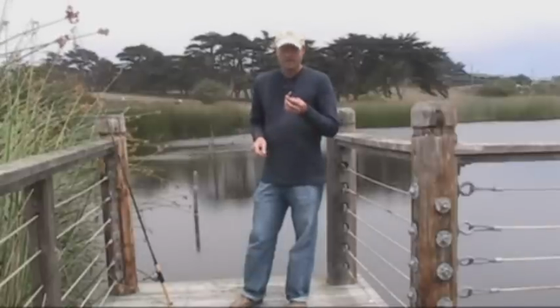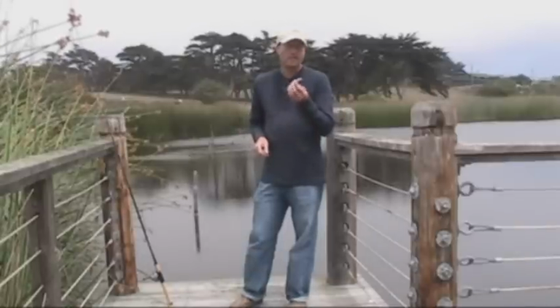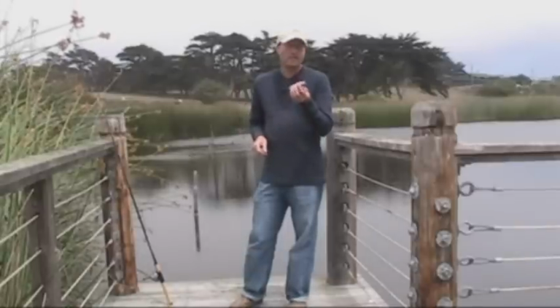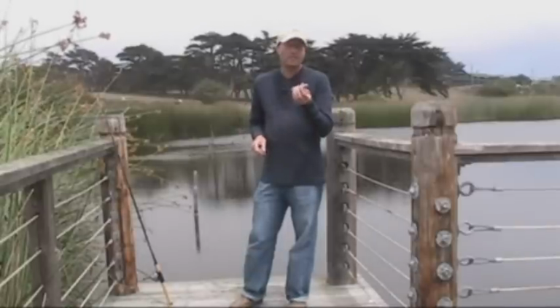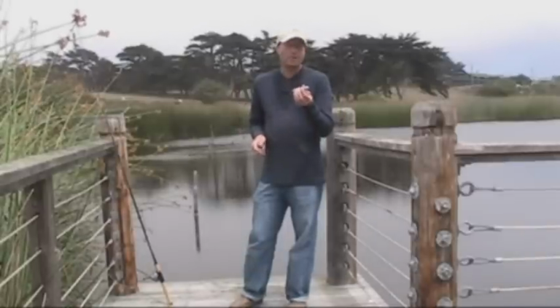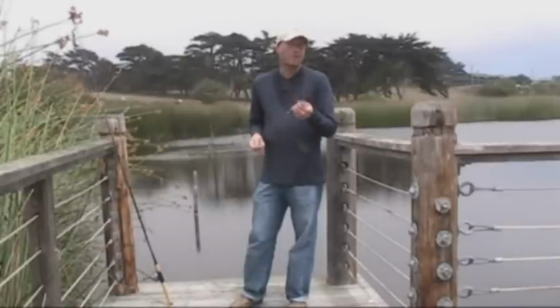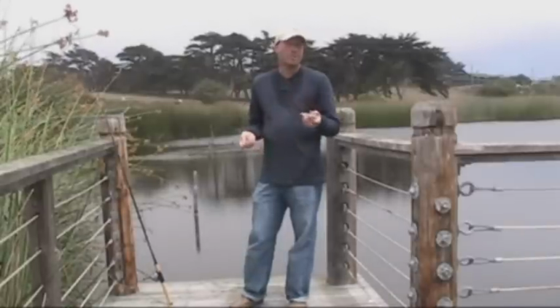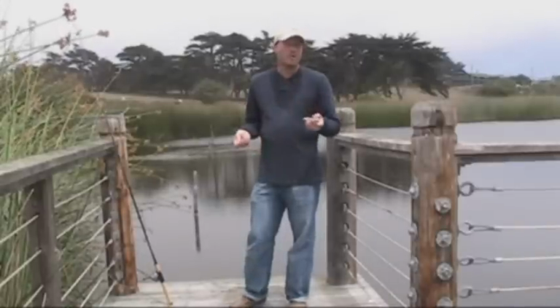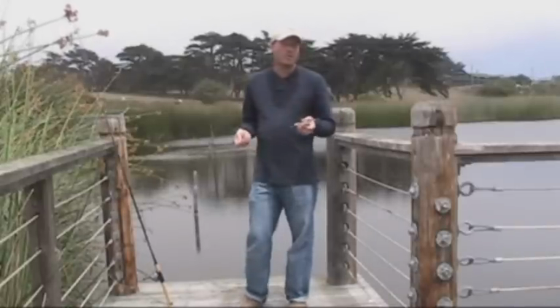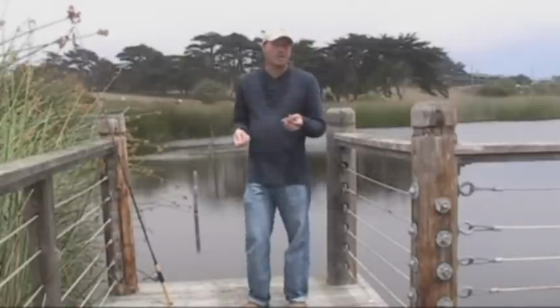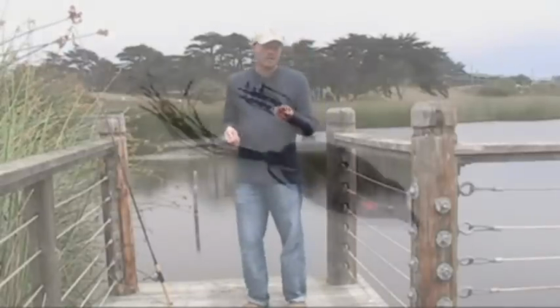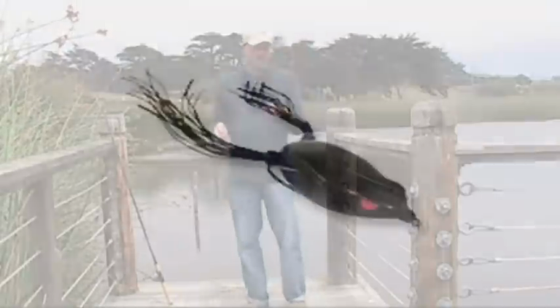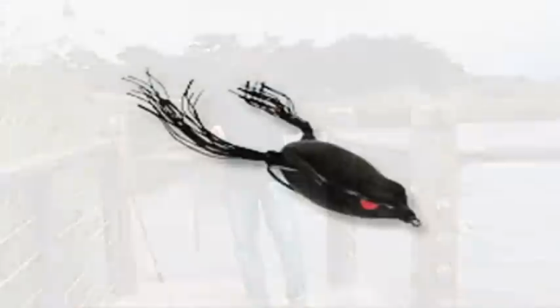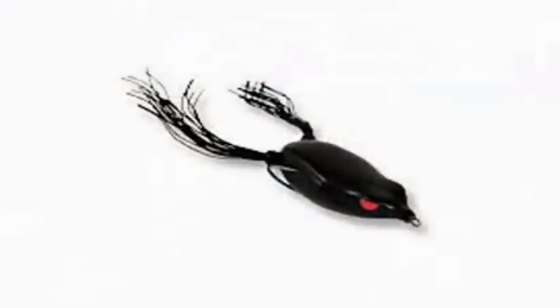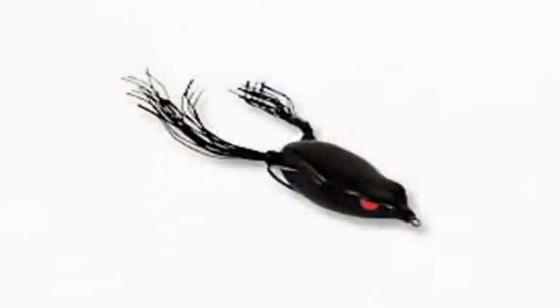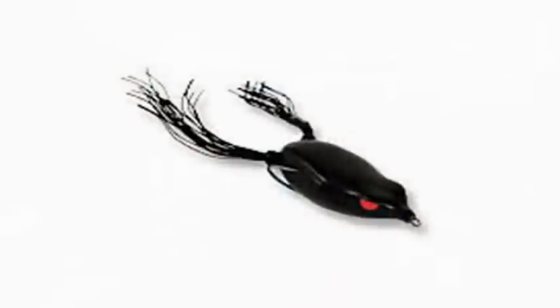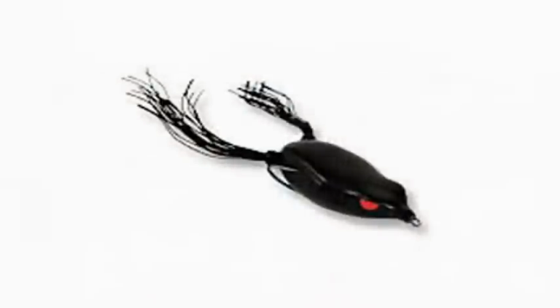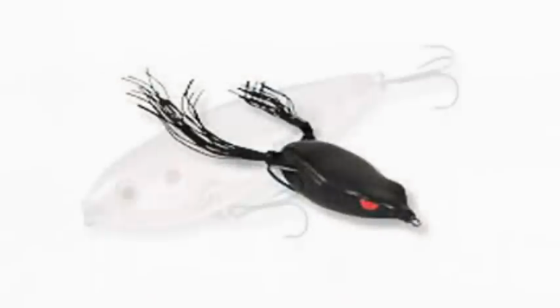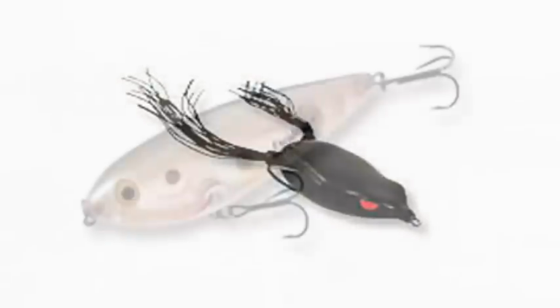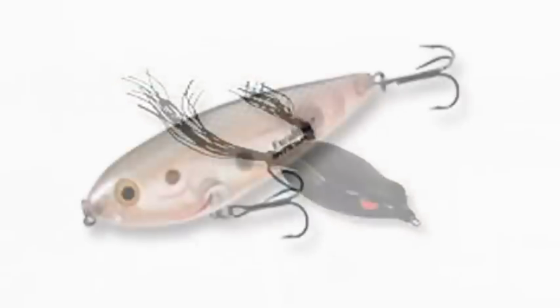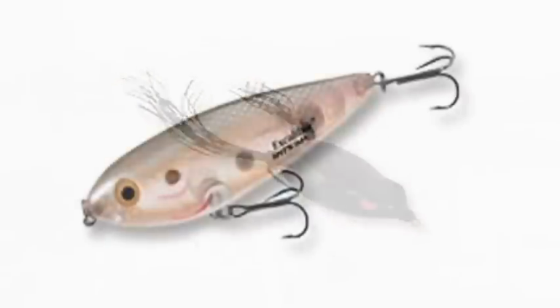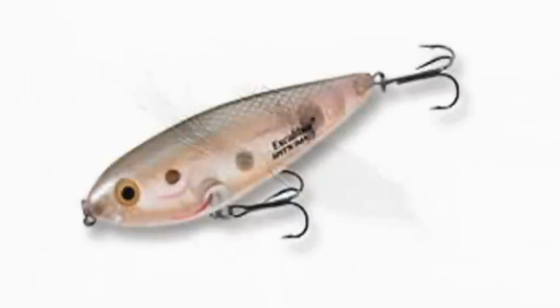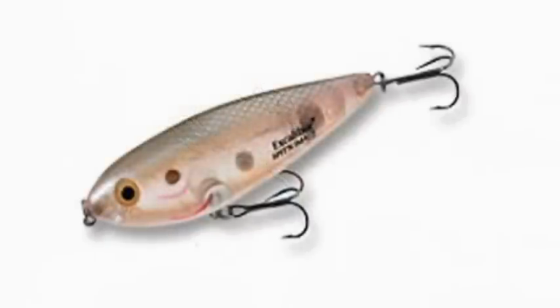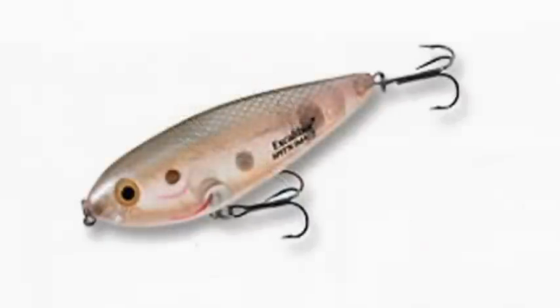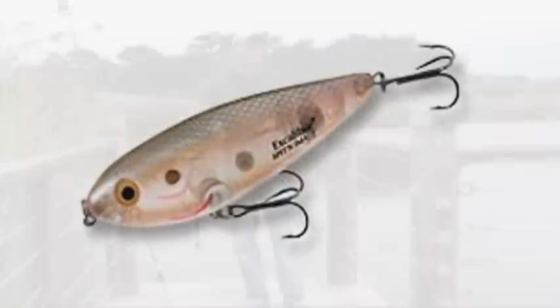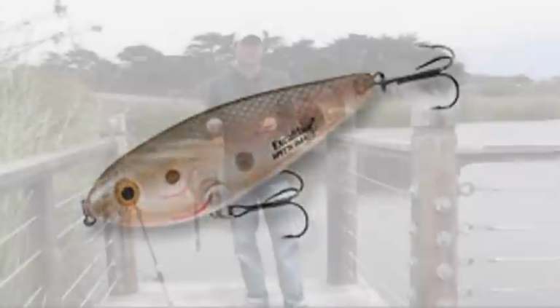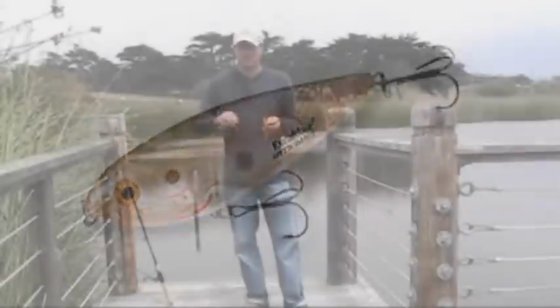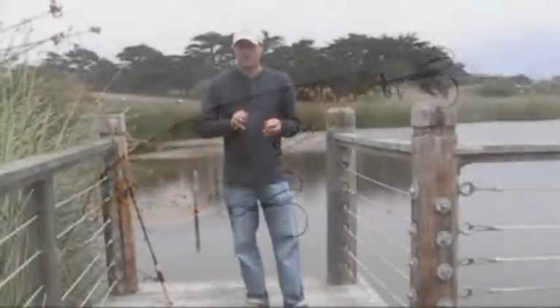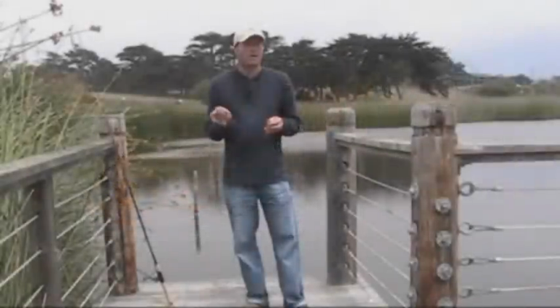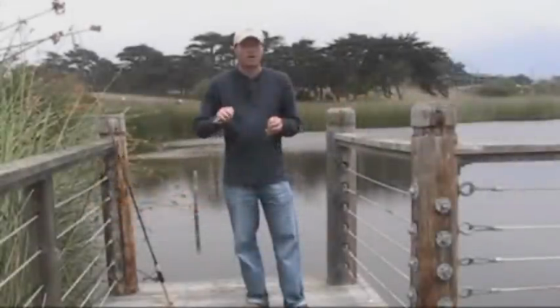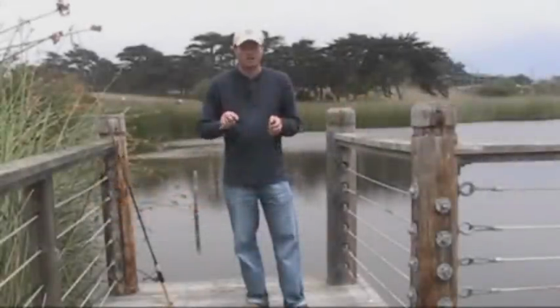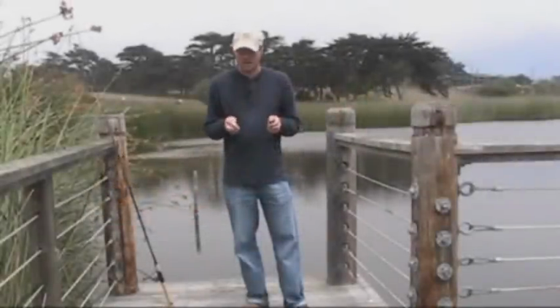This is the Spook, but it pretty much works on any topwater lure — a frog, a spitting image — I mean anything you use to try and walk the dog.